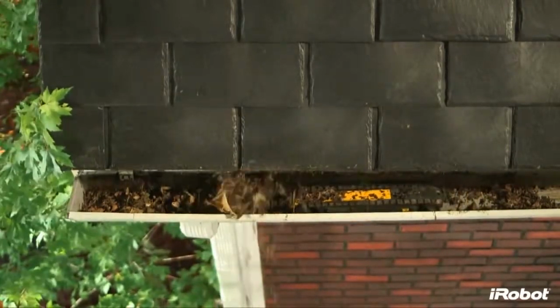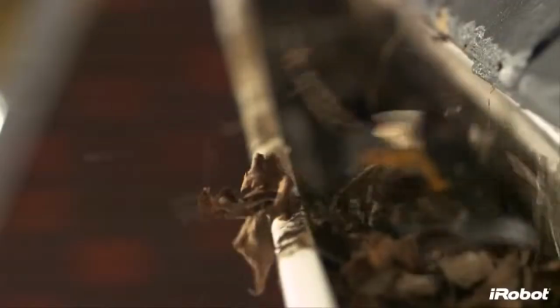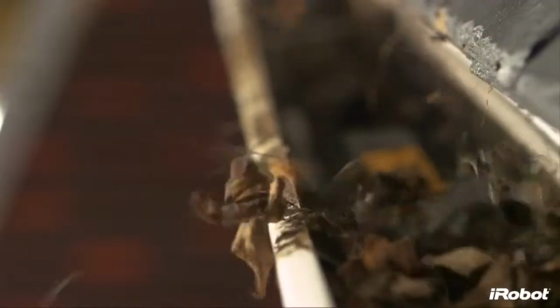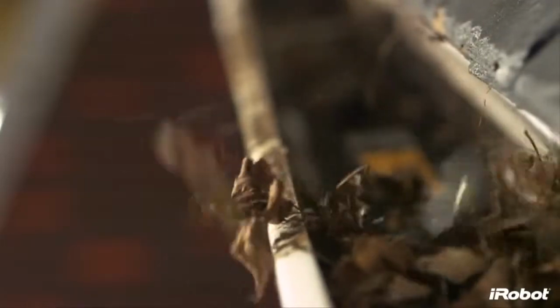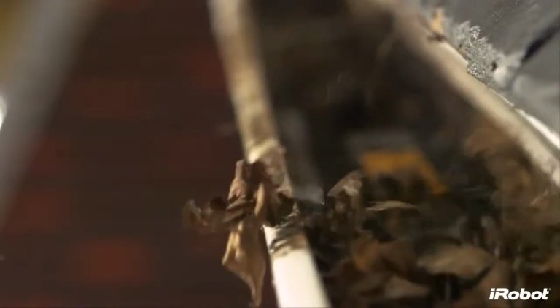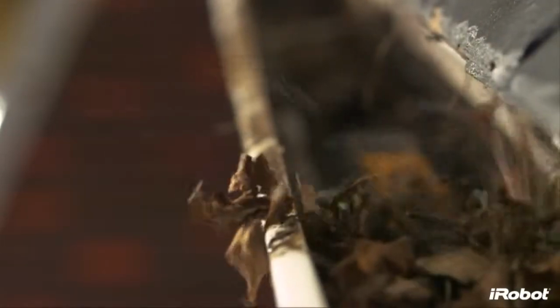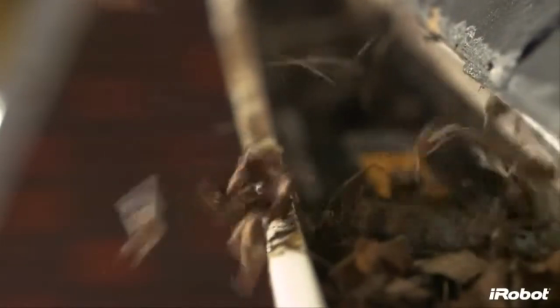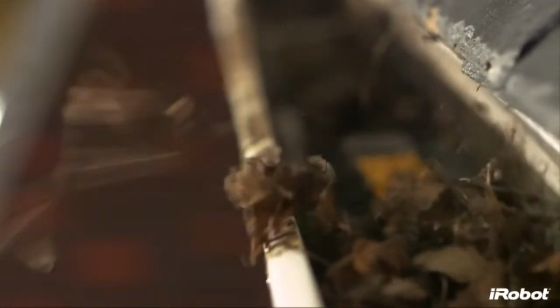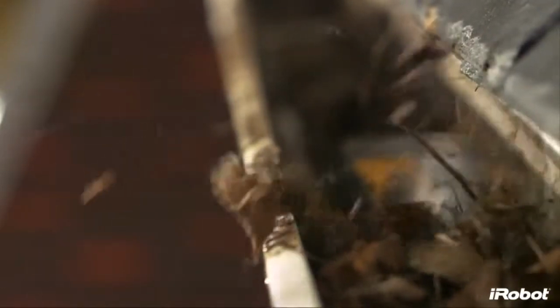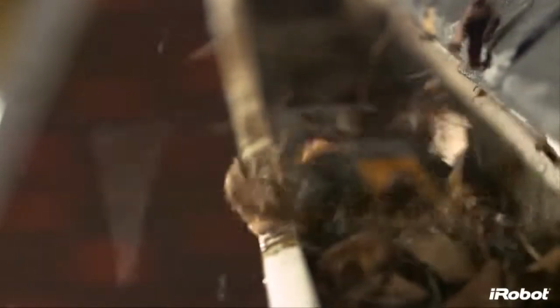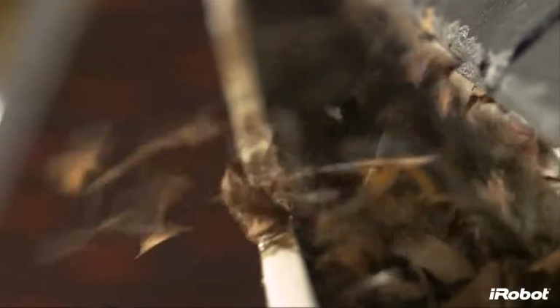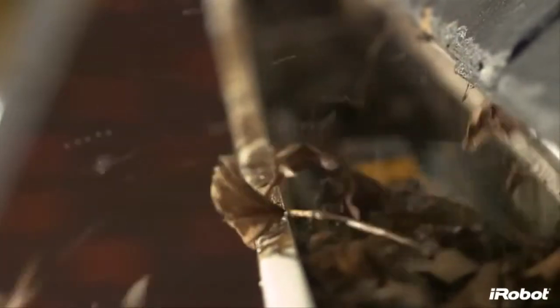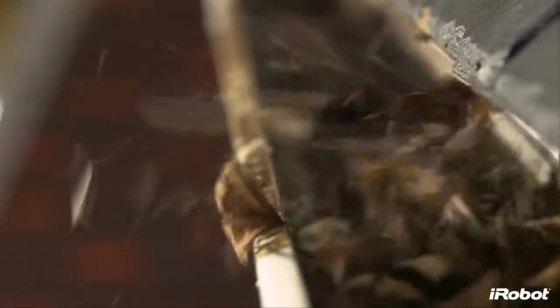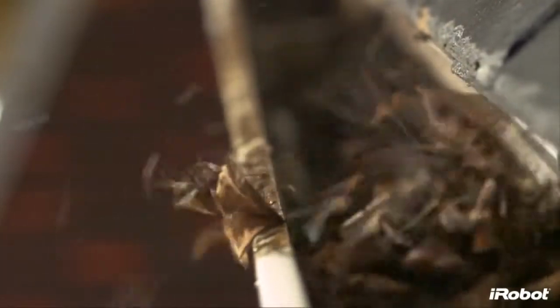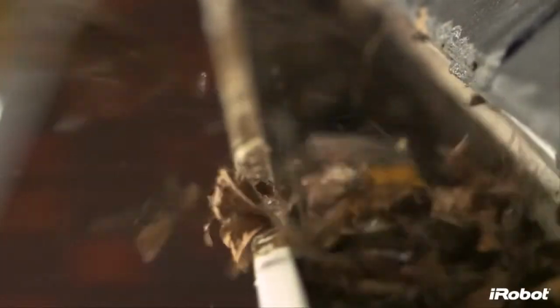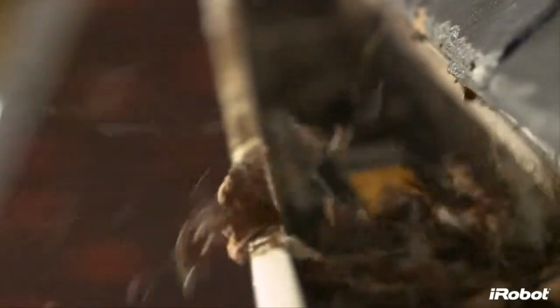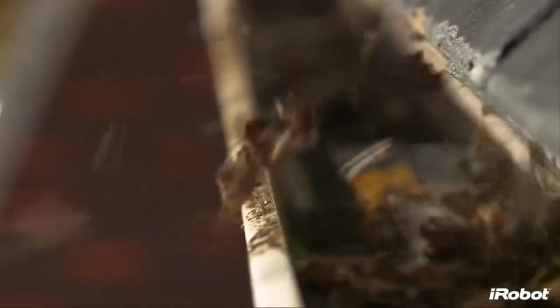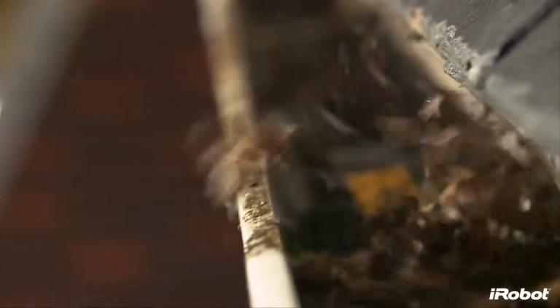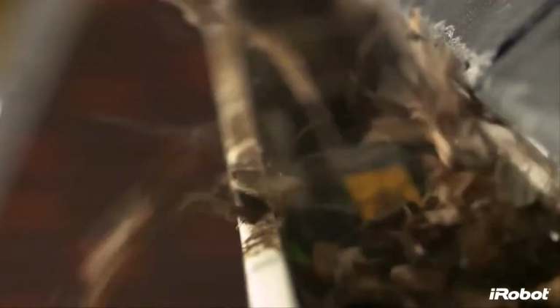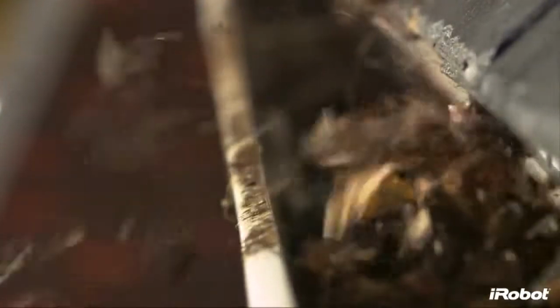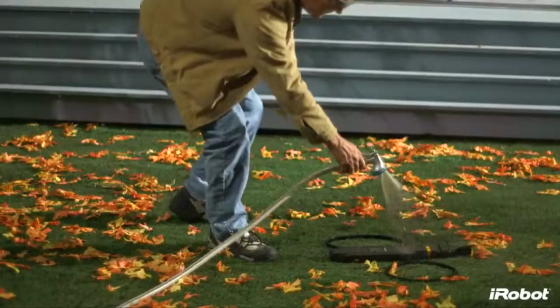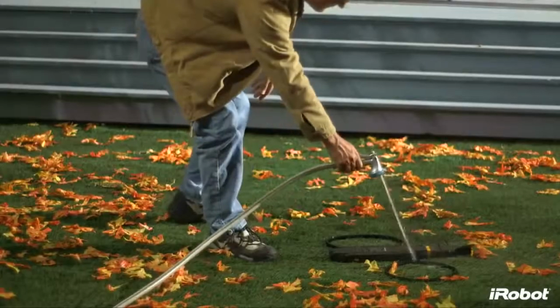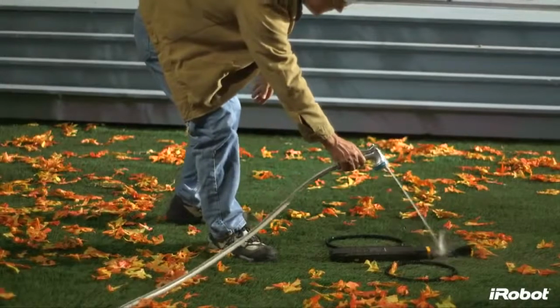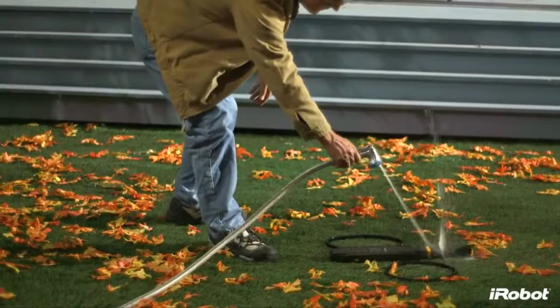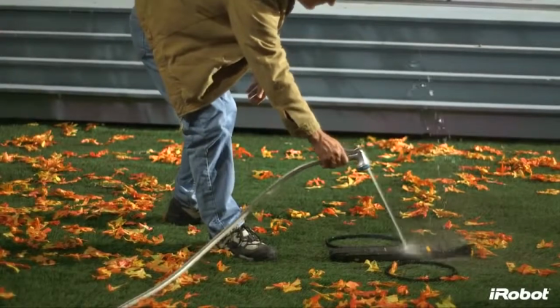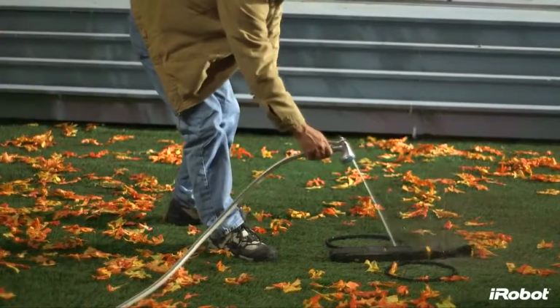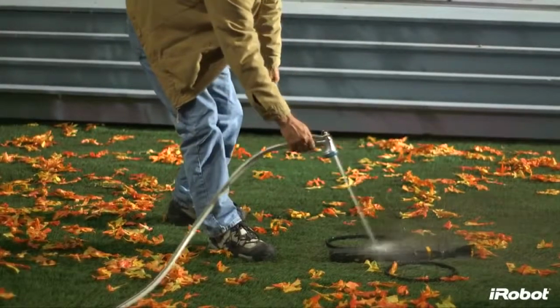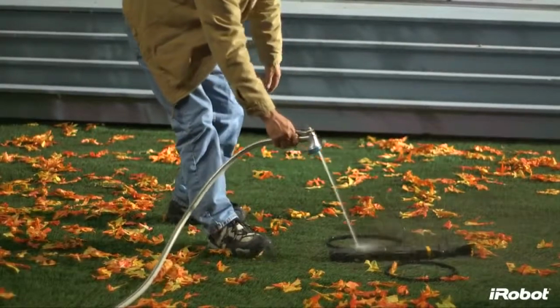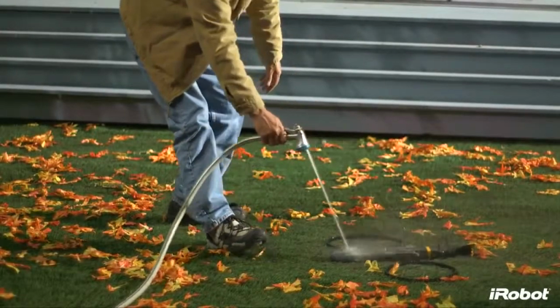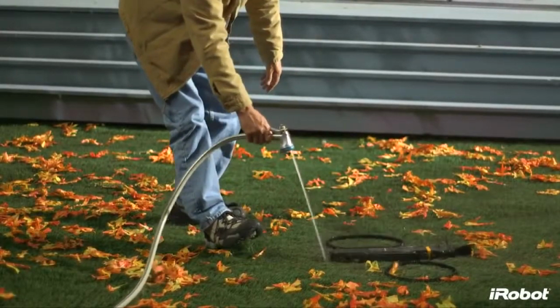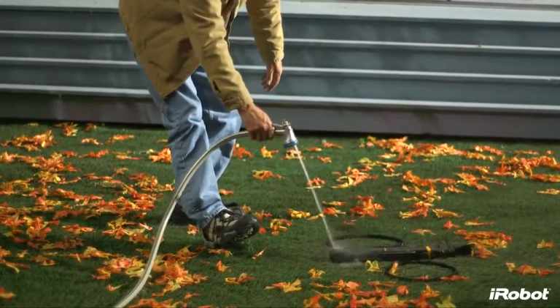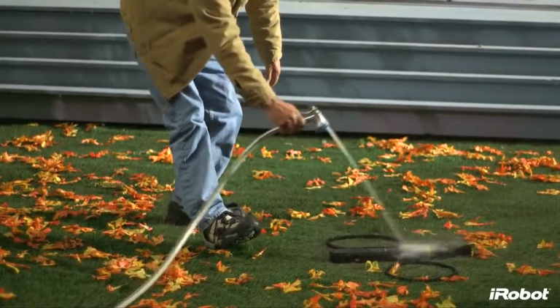The robot's waterproof design is not only critical for clearing wet leaves, but also makes for an easy cleanup using your garden hose.